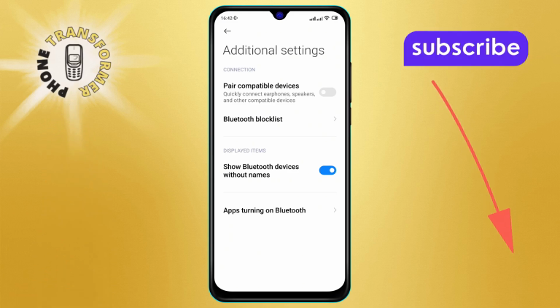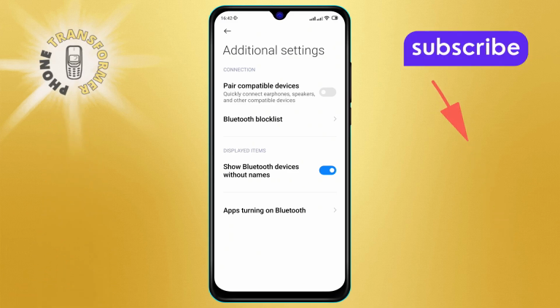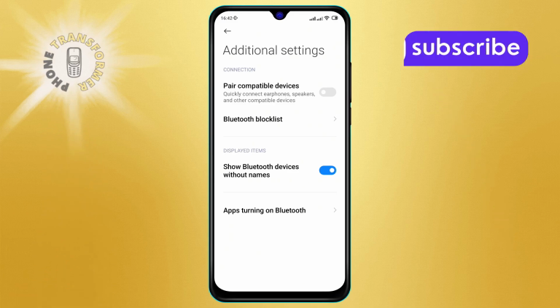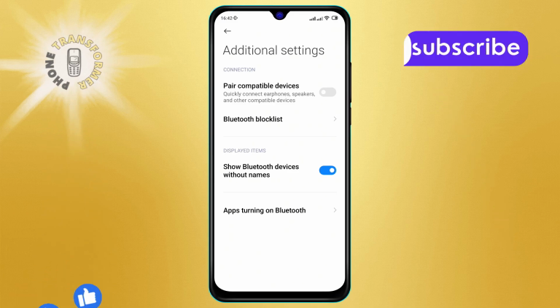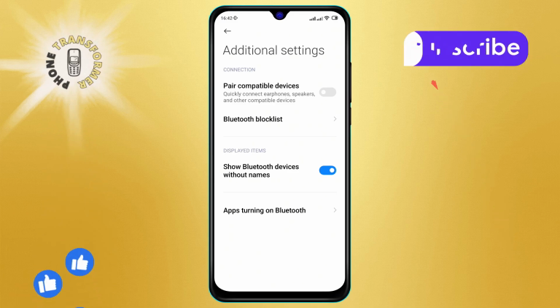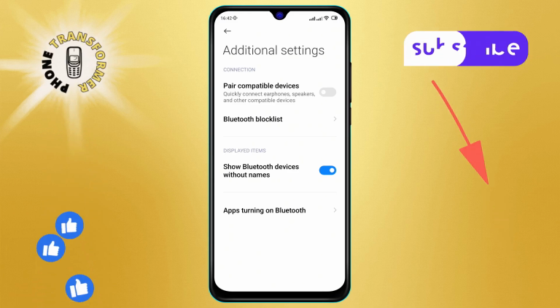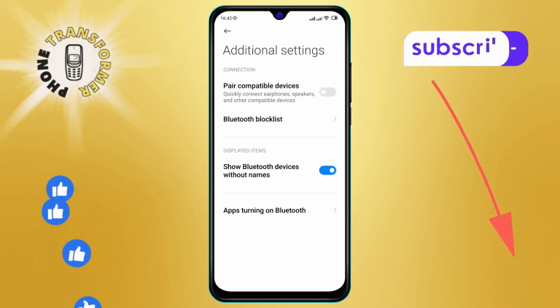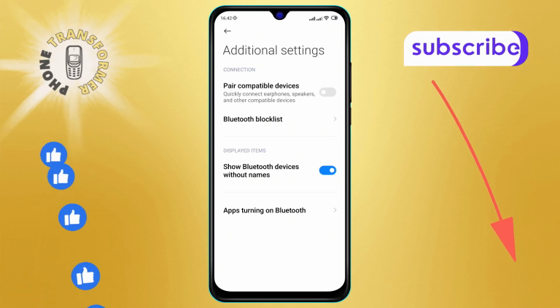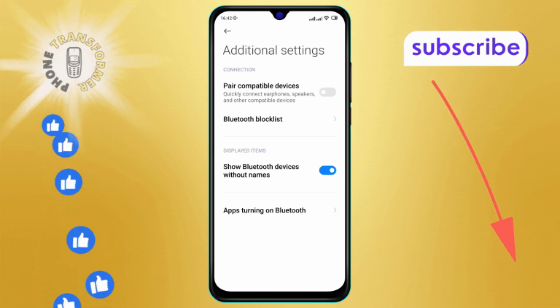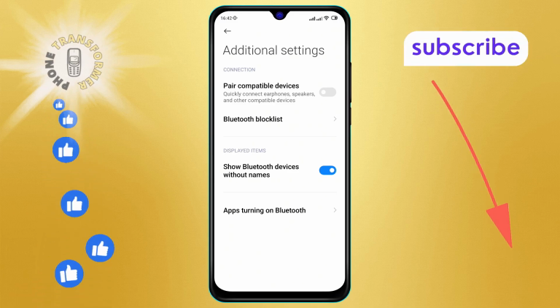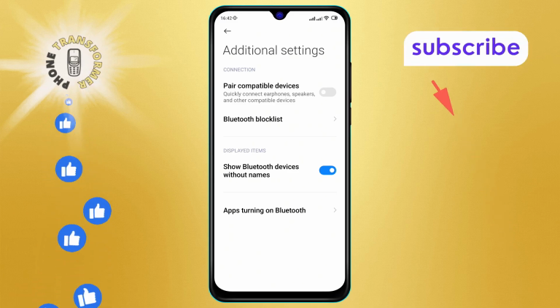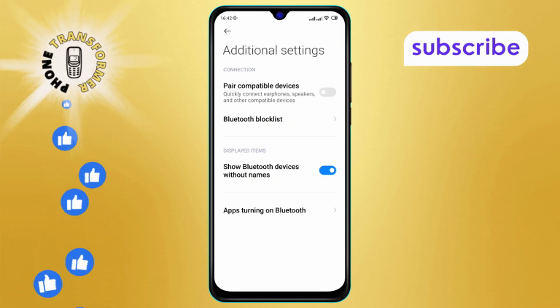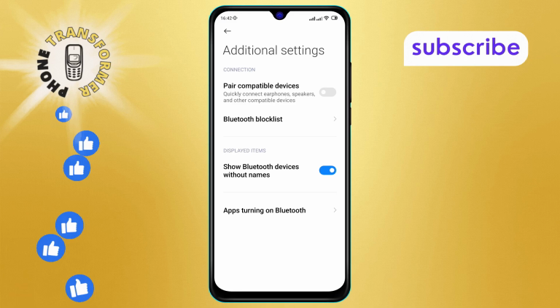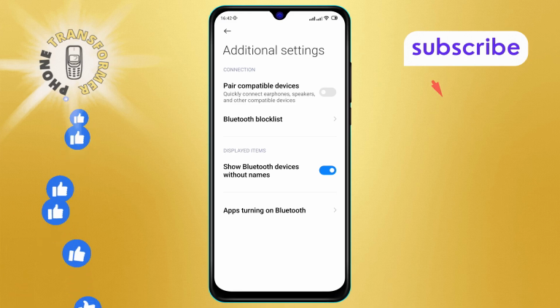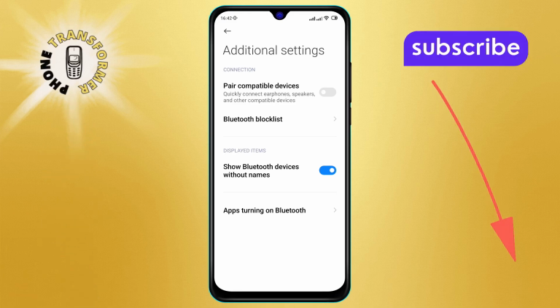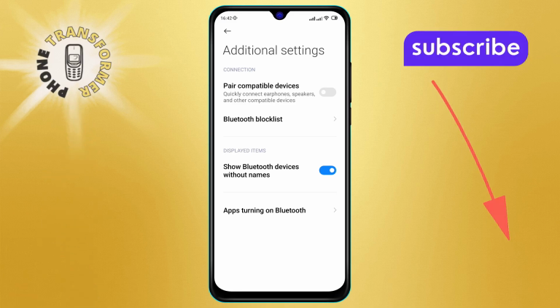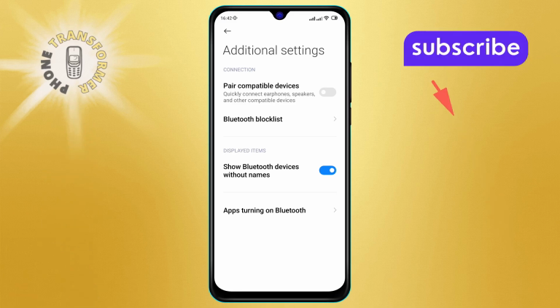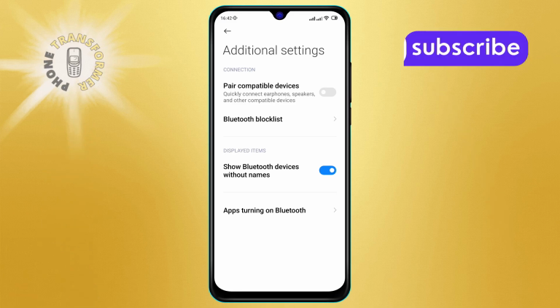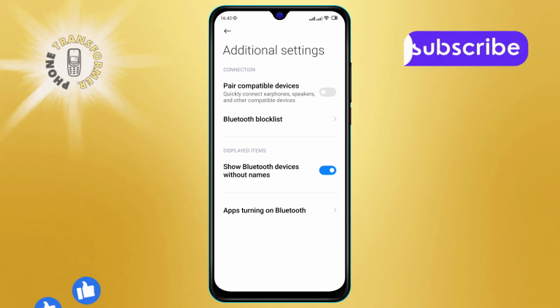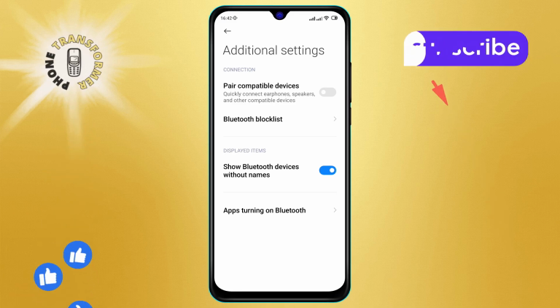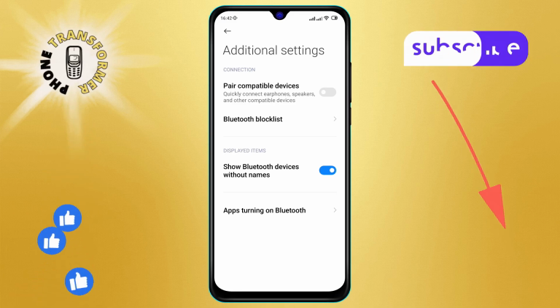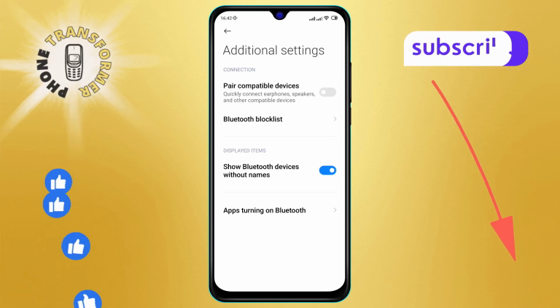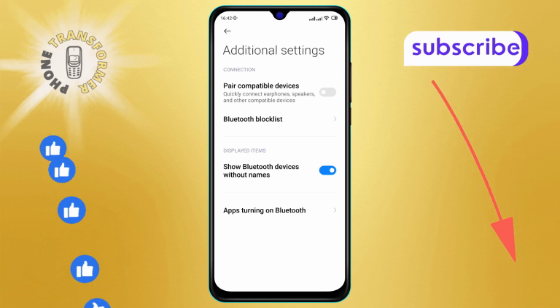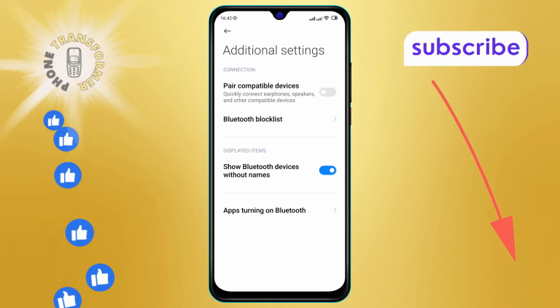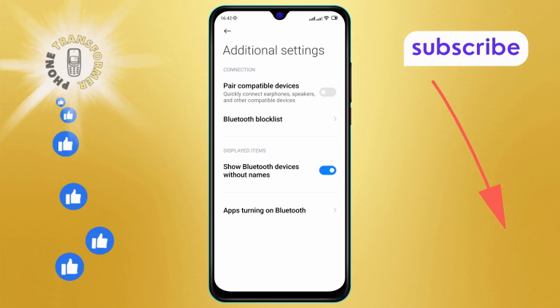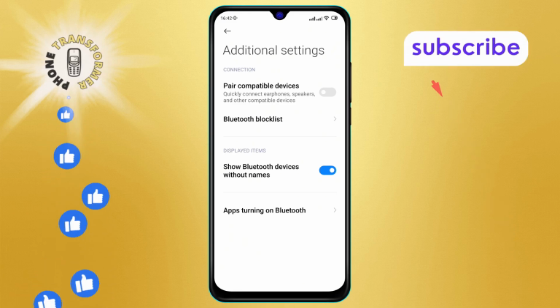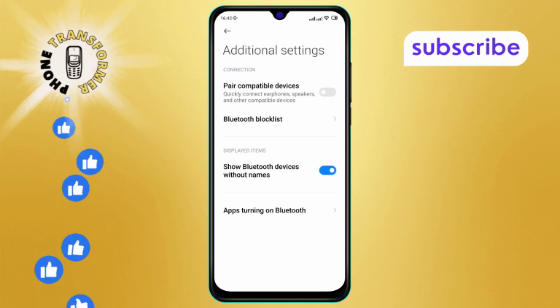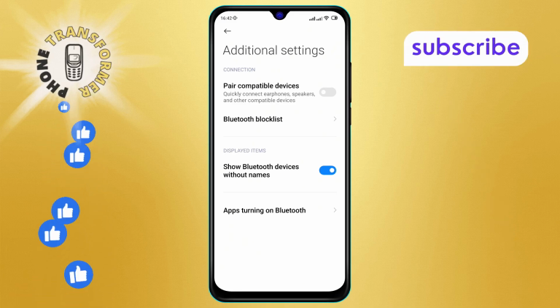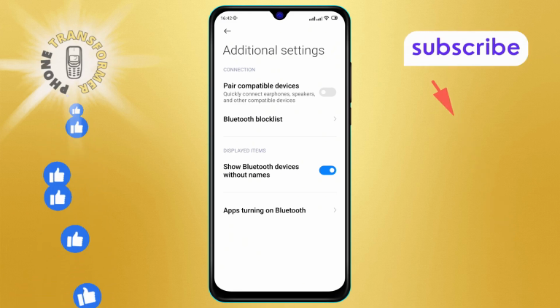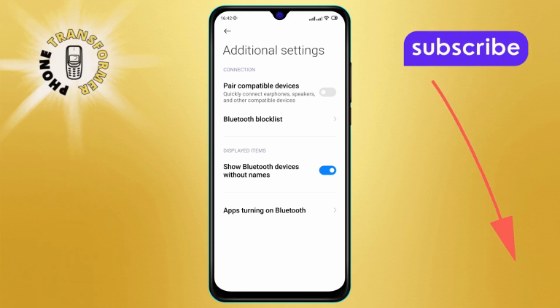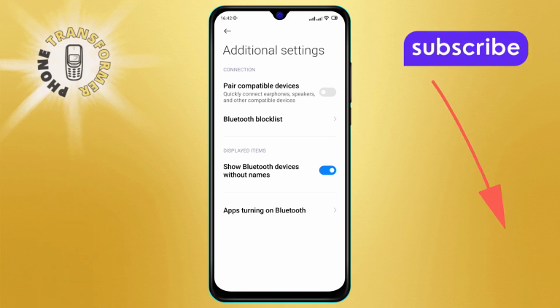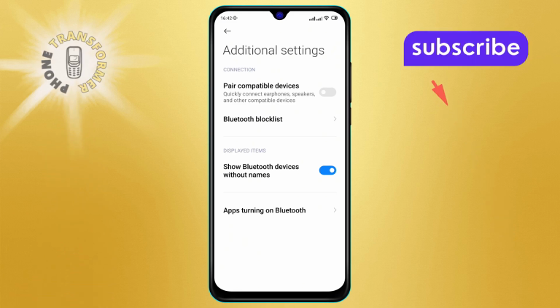Thanks for watching. If you enjoyed this video, don't forget to like and subscribe for more helpful tutorials.